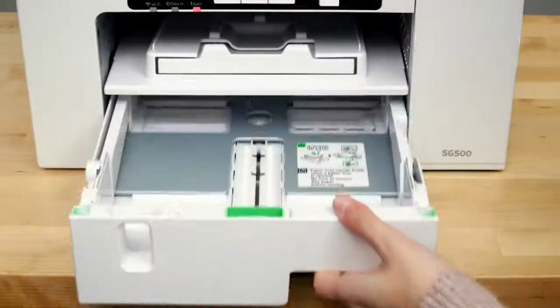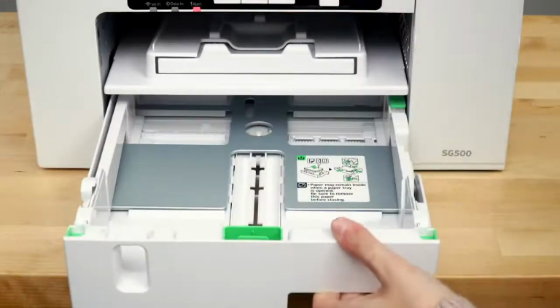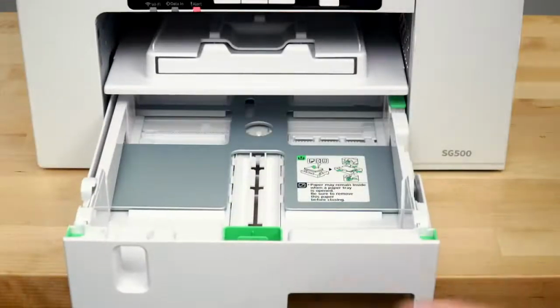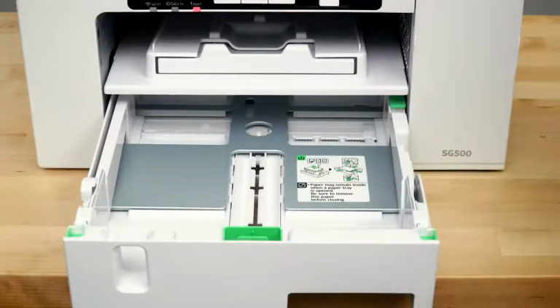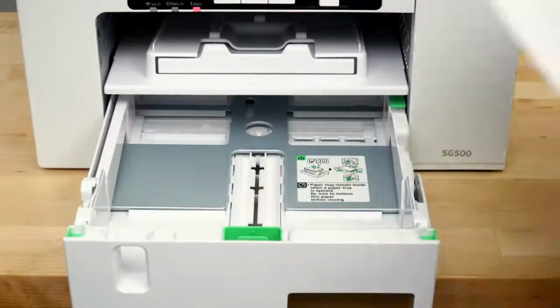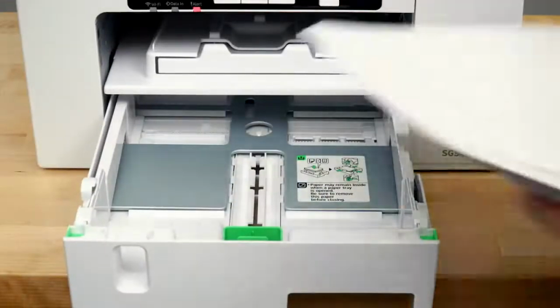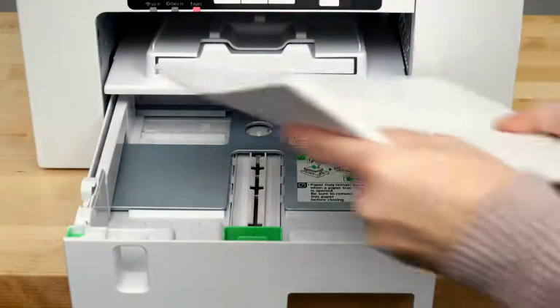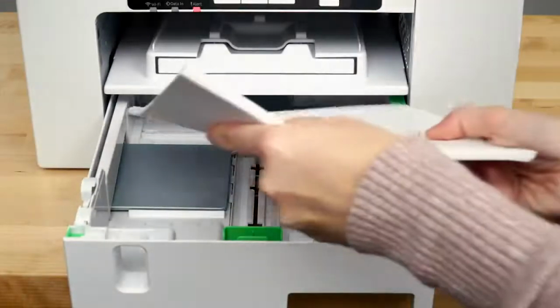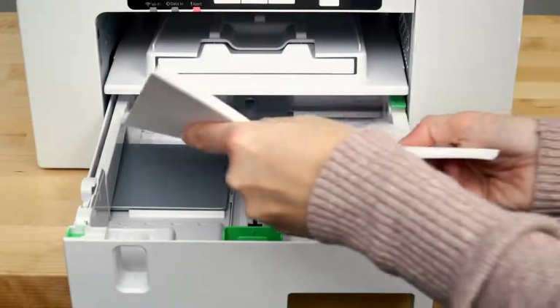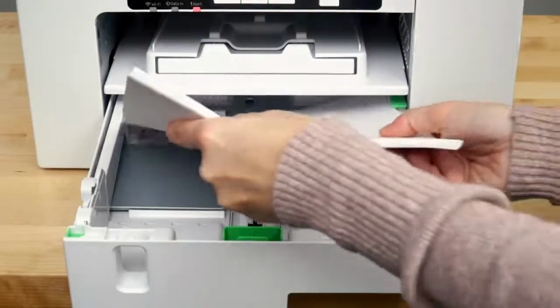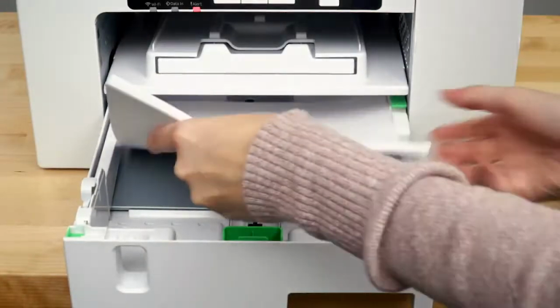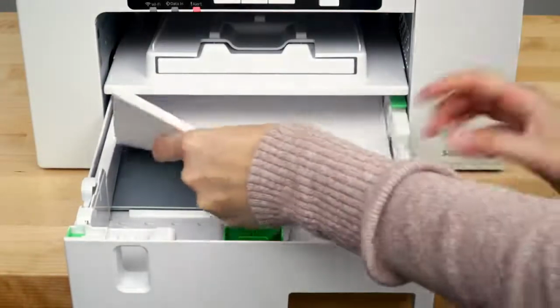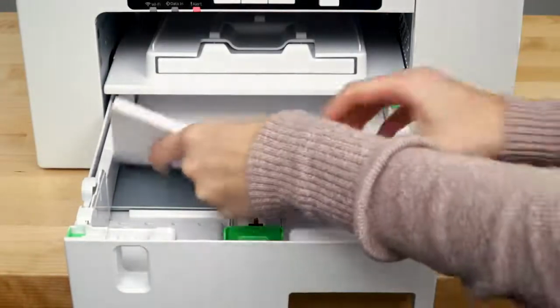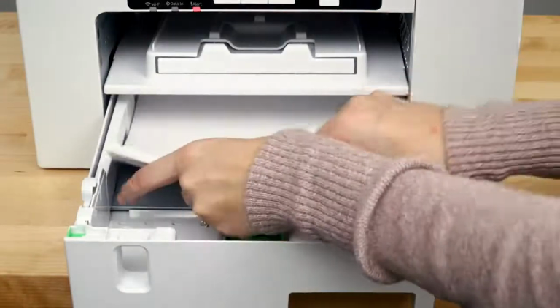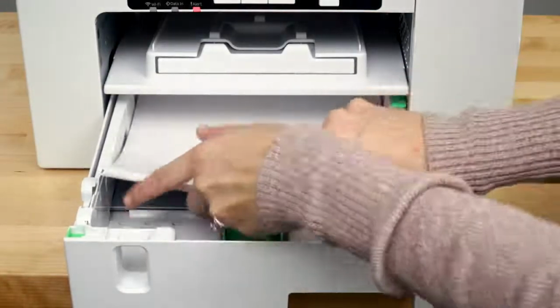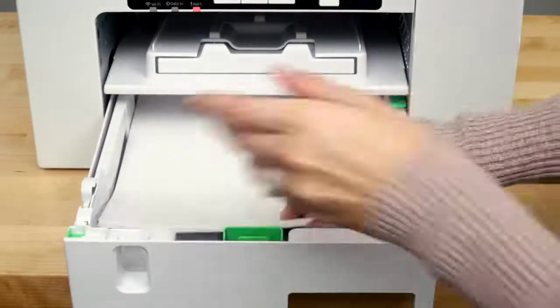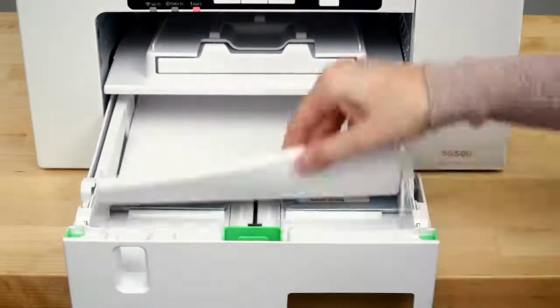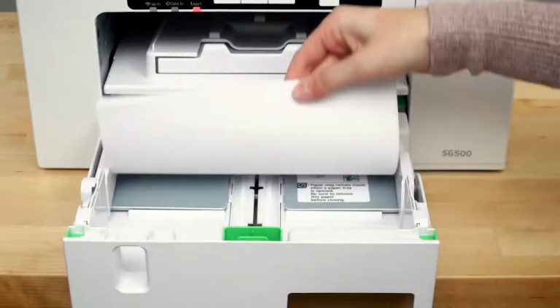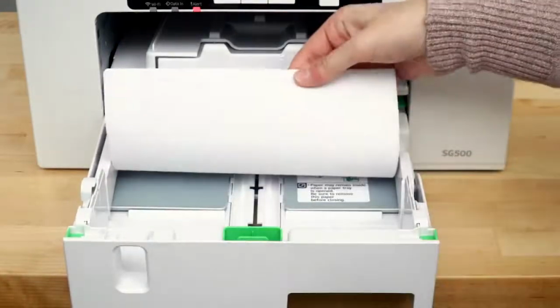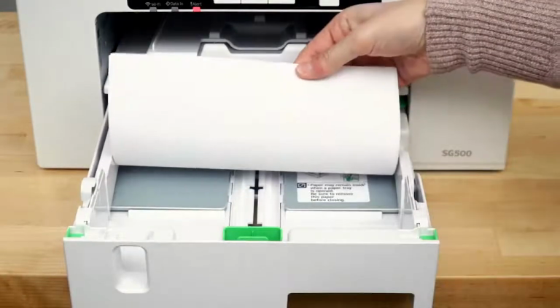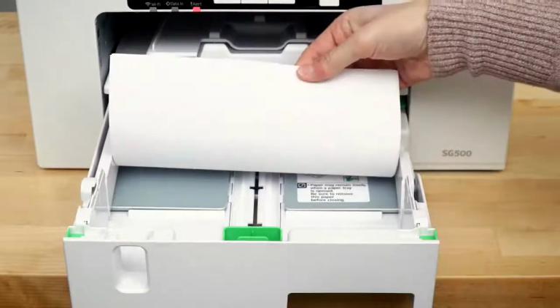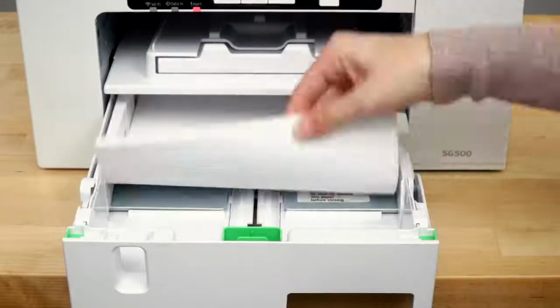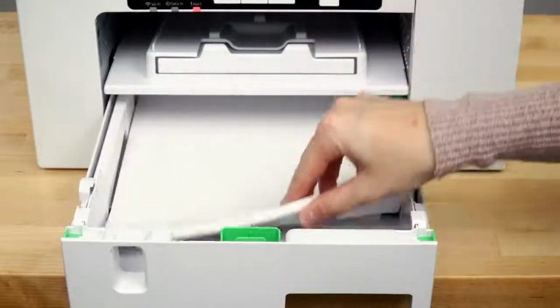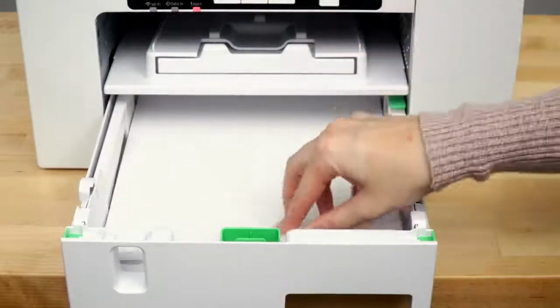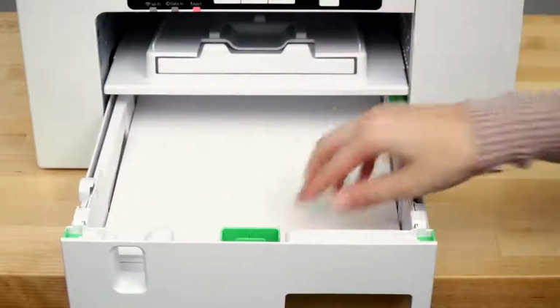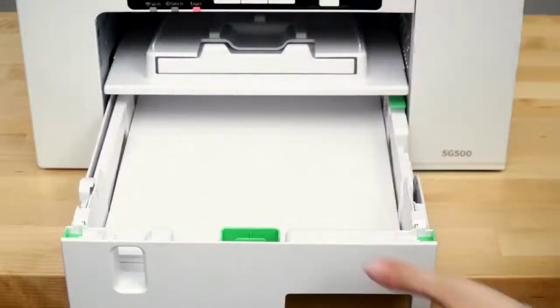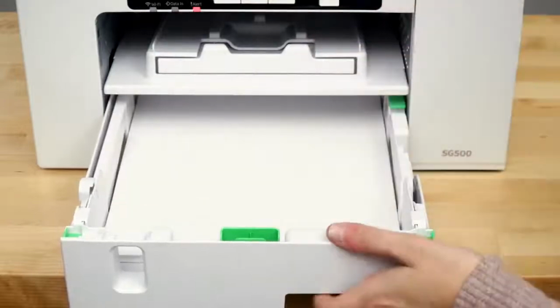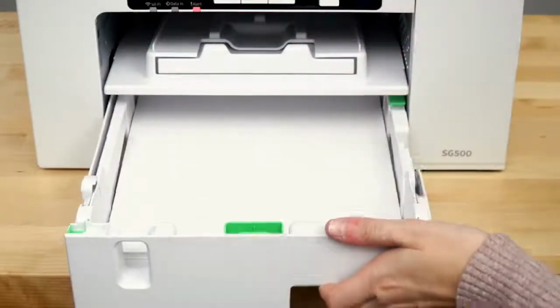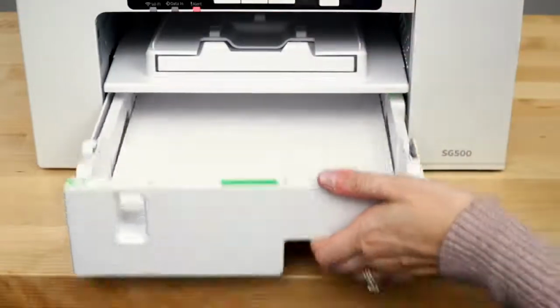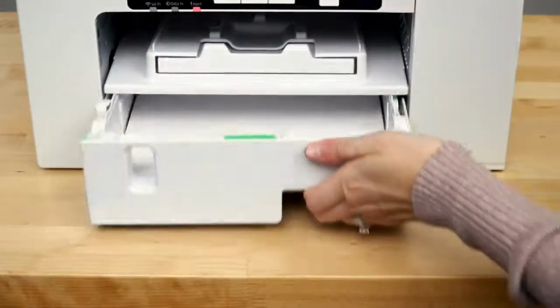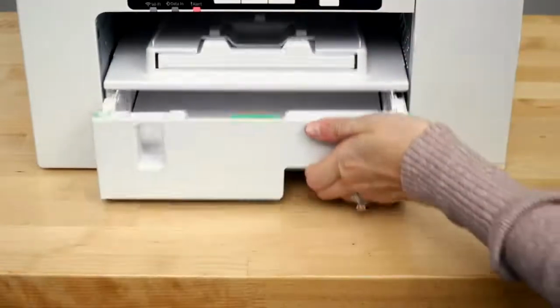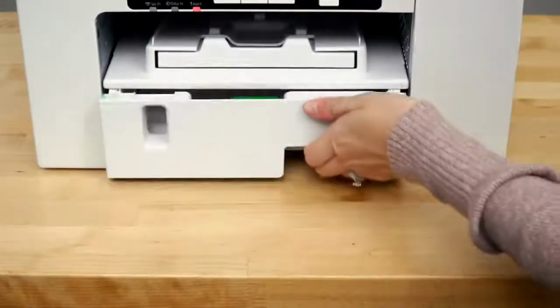Set the cartridges into their corresponding slots. Your printer will then run through a 7 minute initial charge. While you wait, load your heat transfer paper into your print tray, shiny side down.